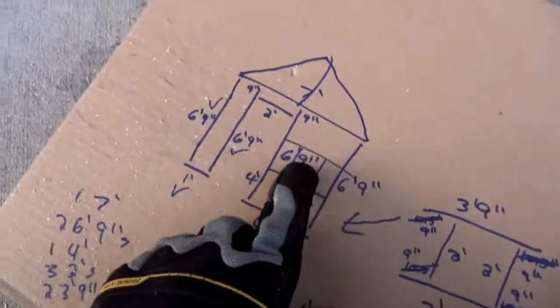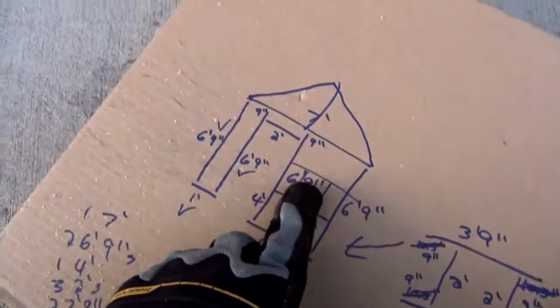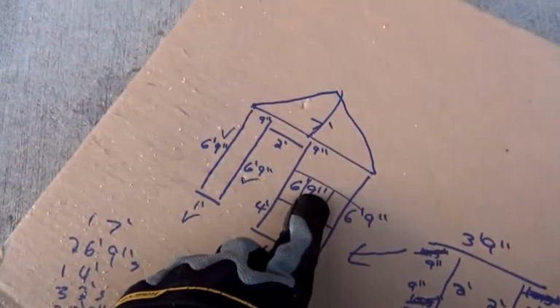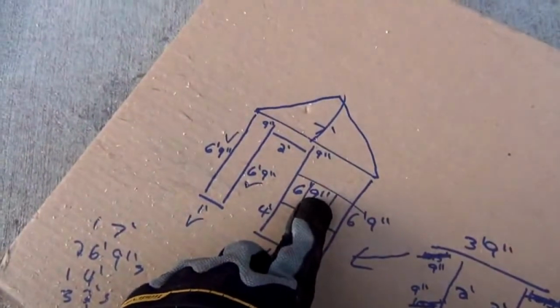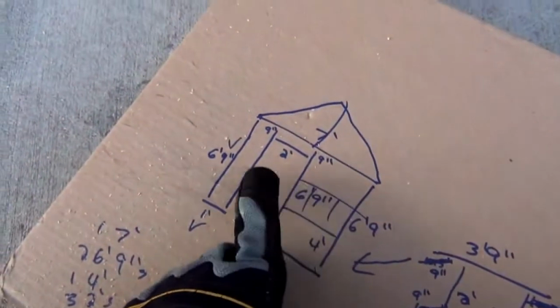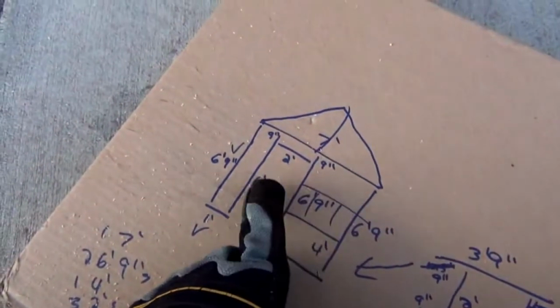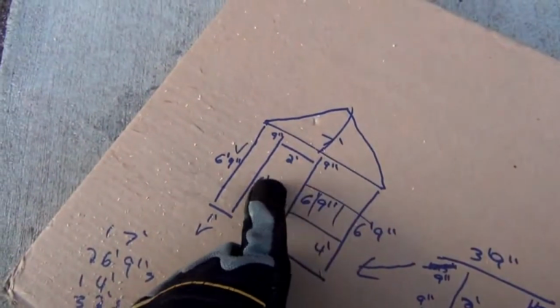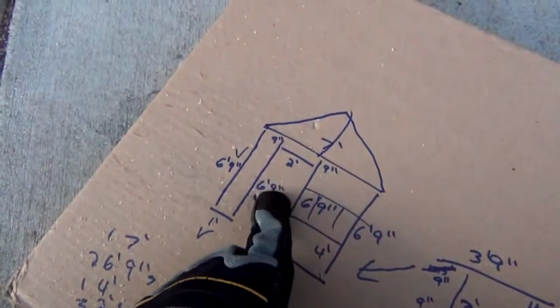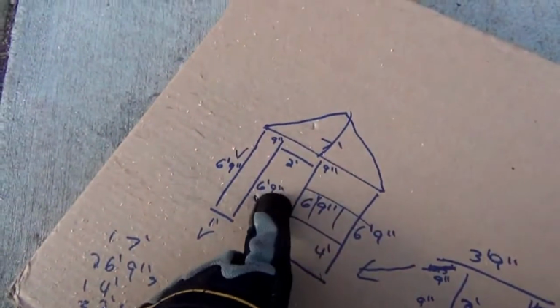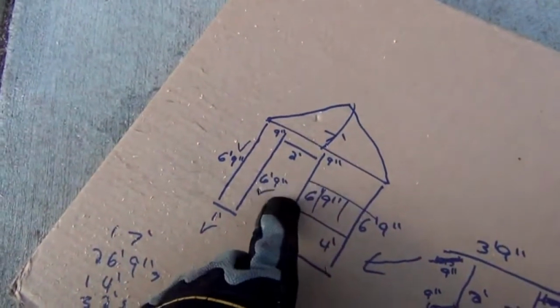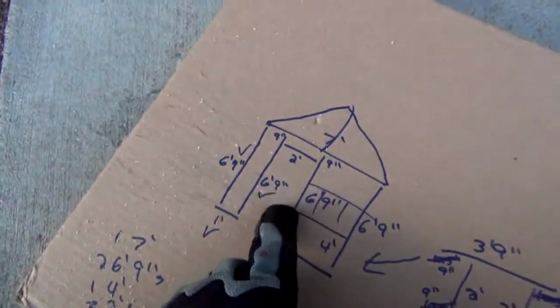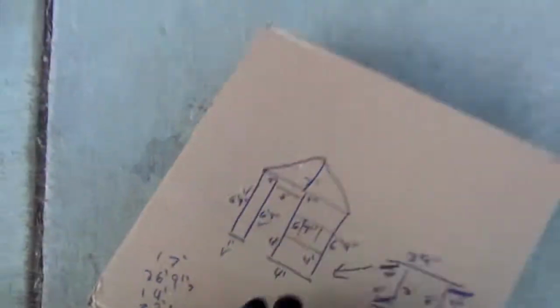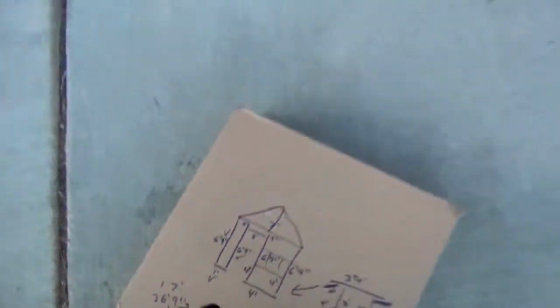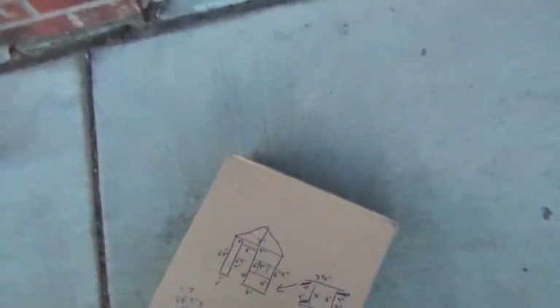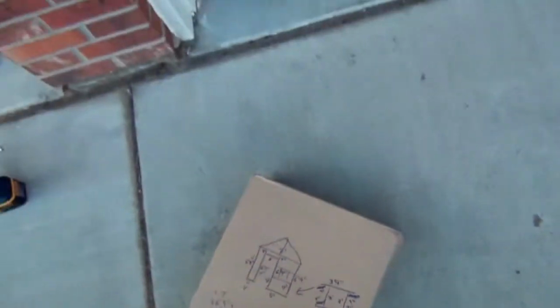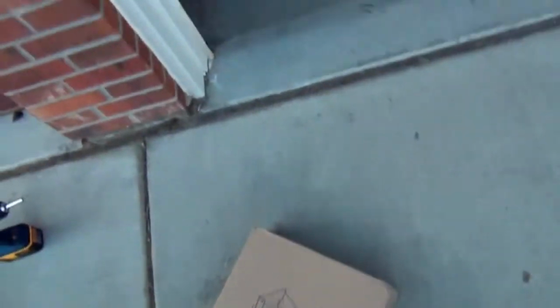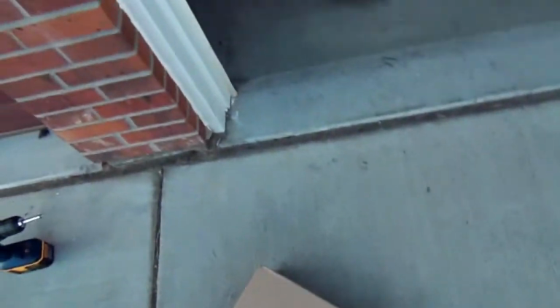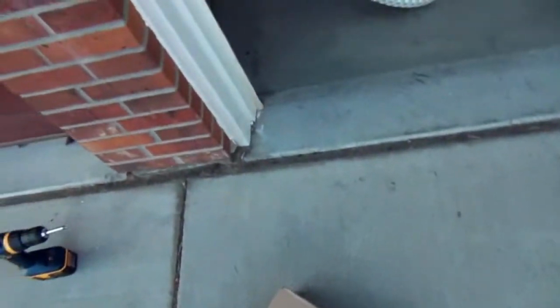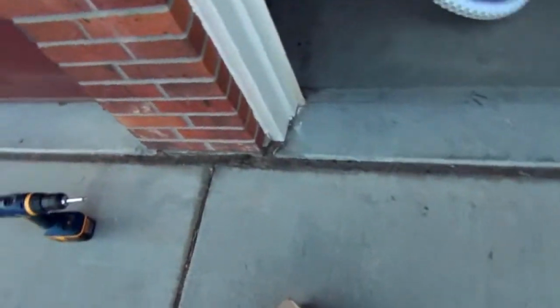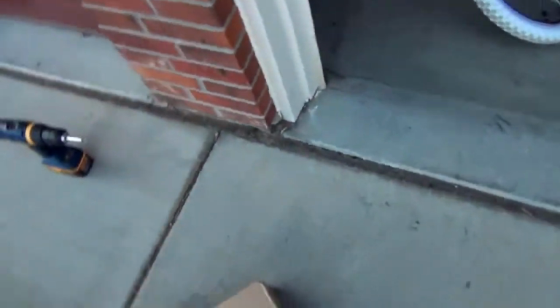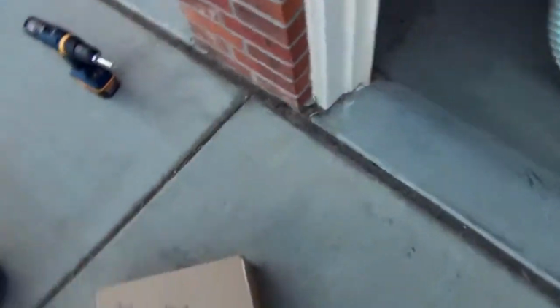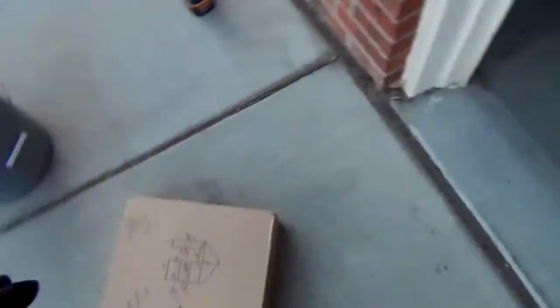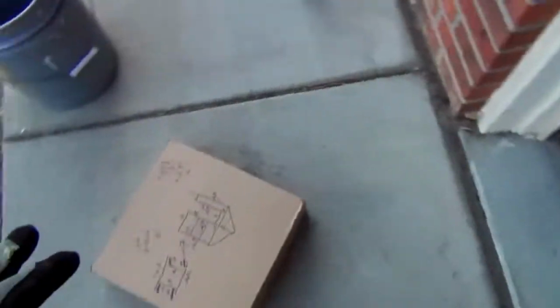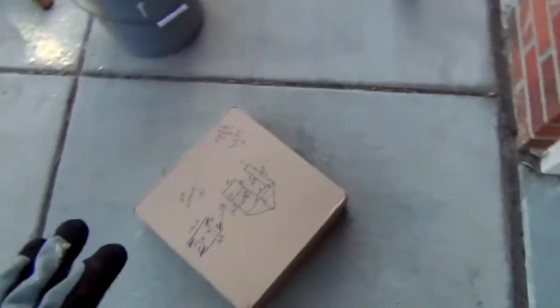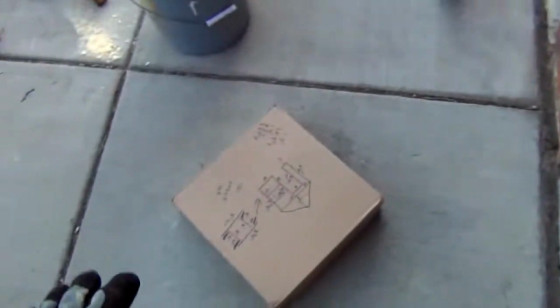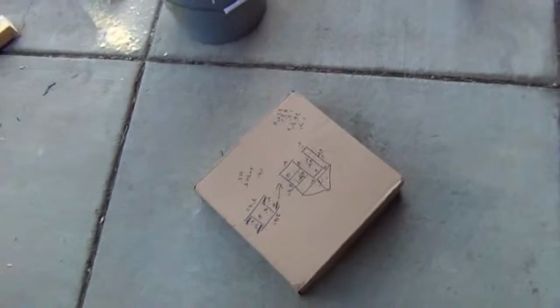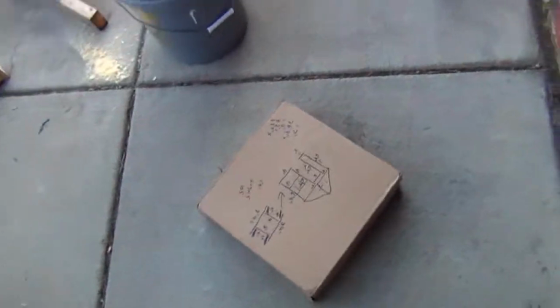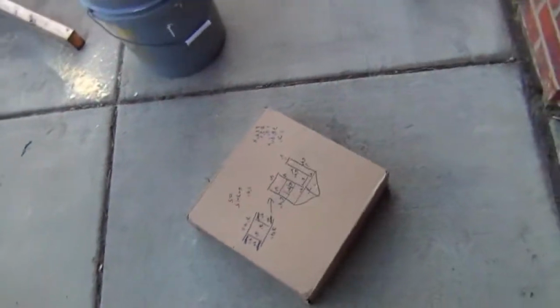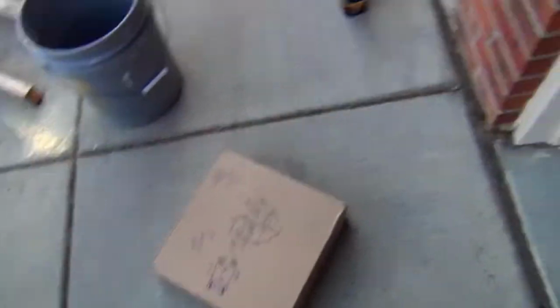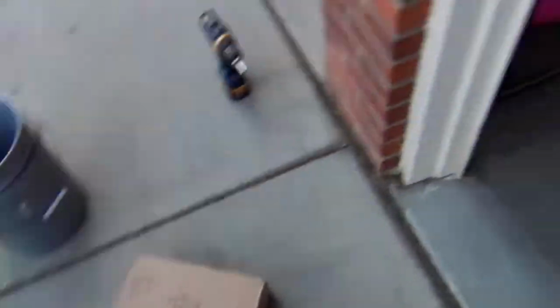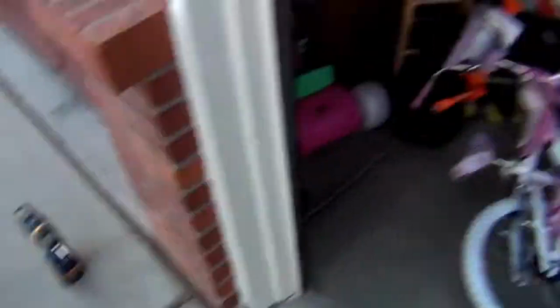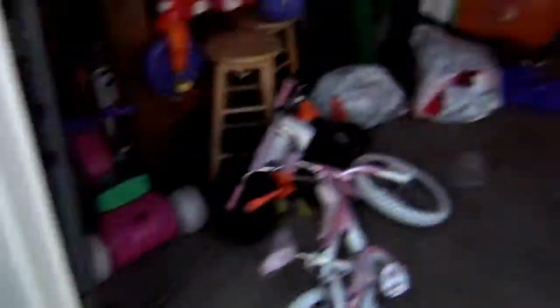This will be a window, and that's the door. So basically I'm building the lower section now.